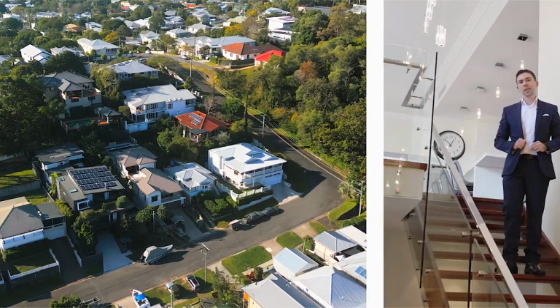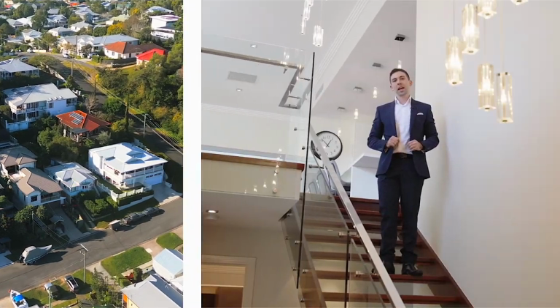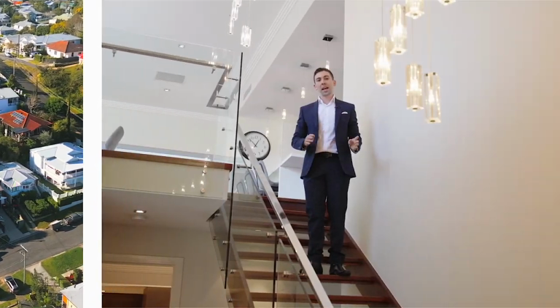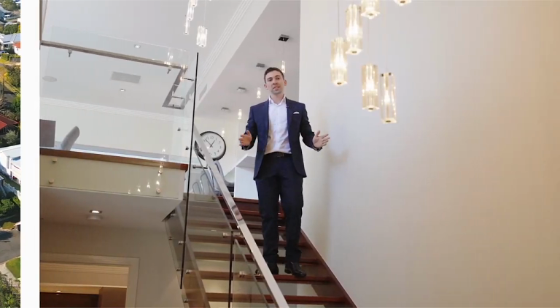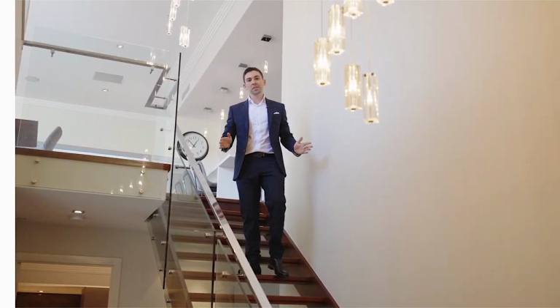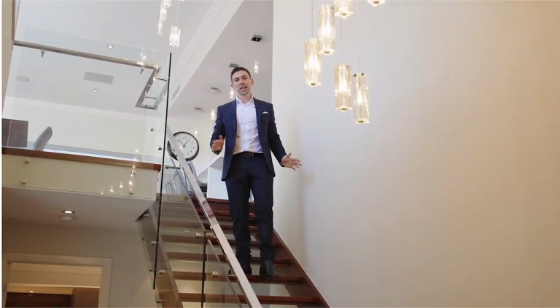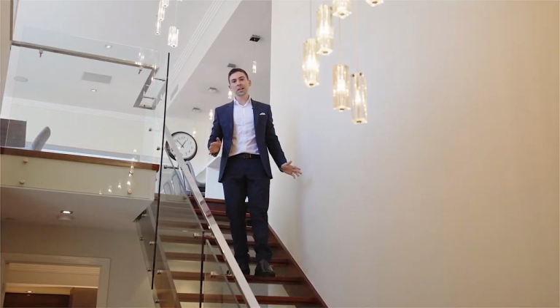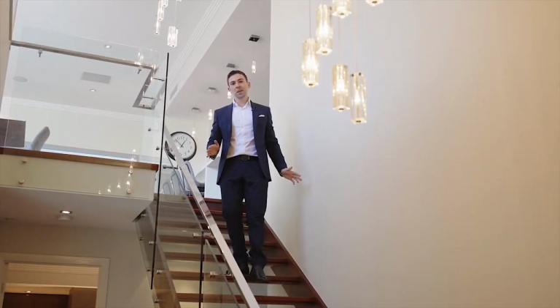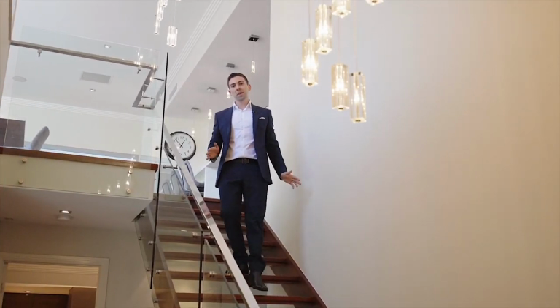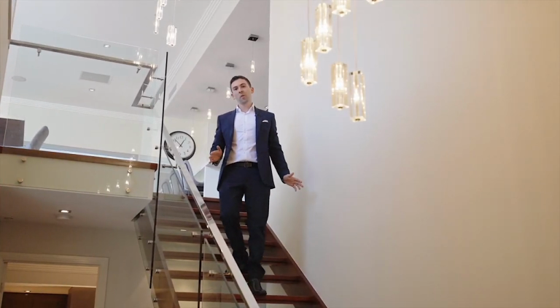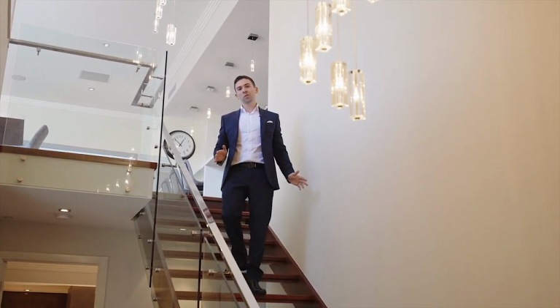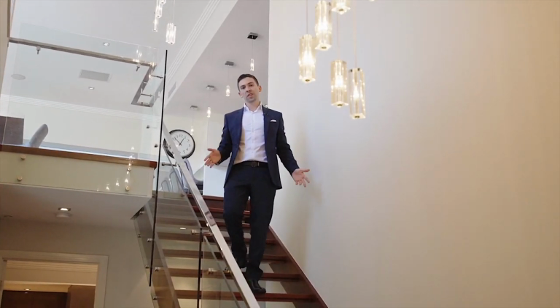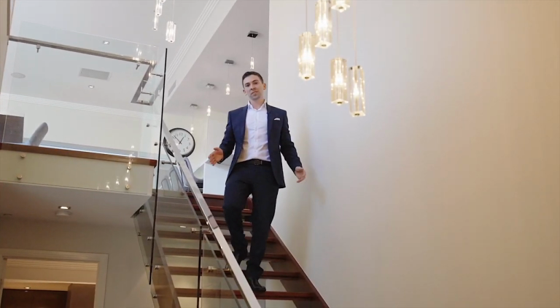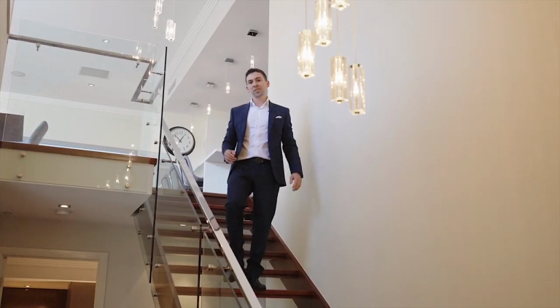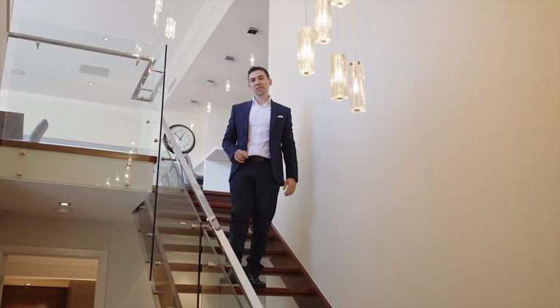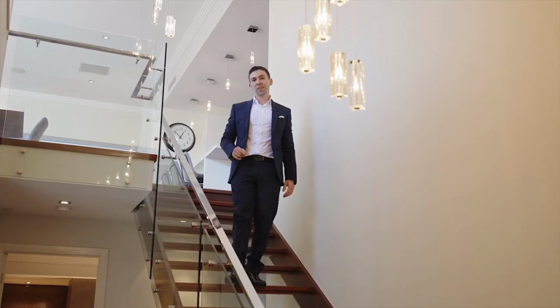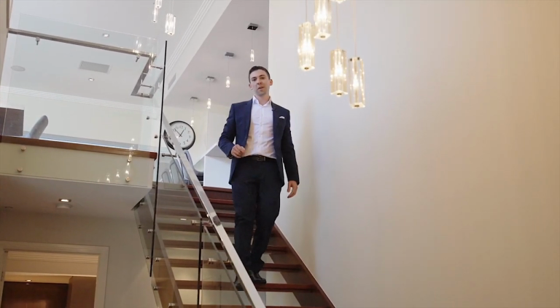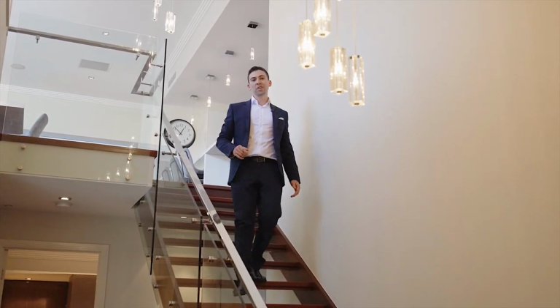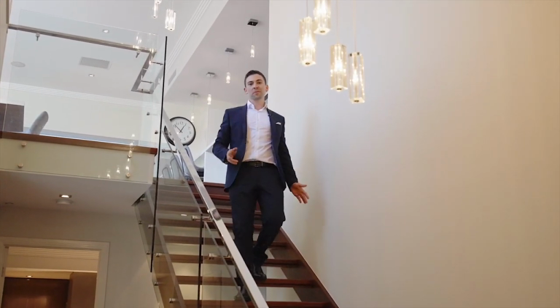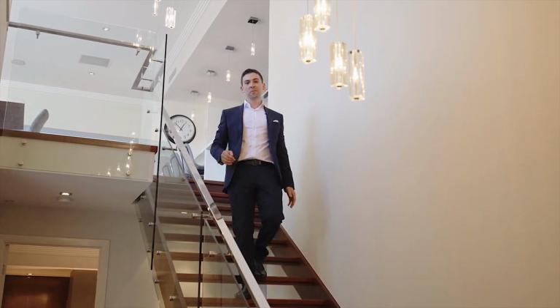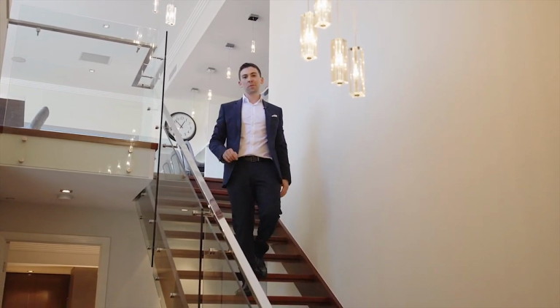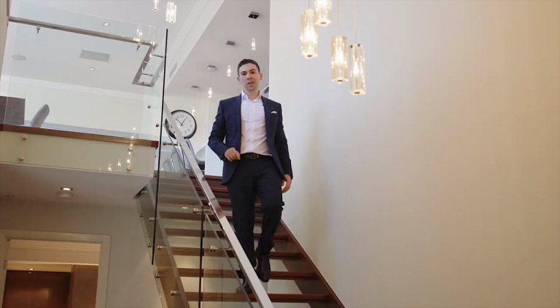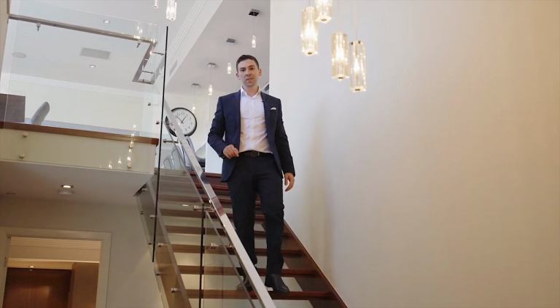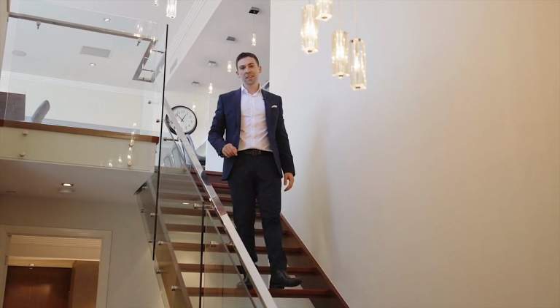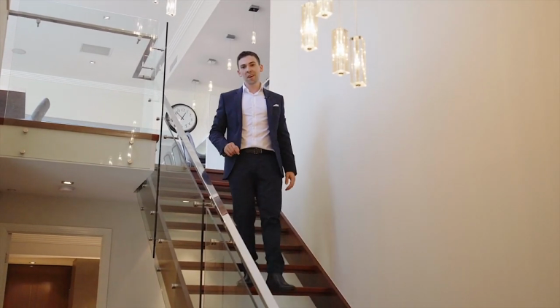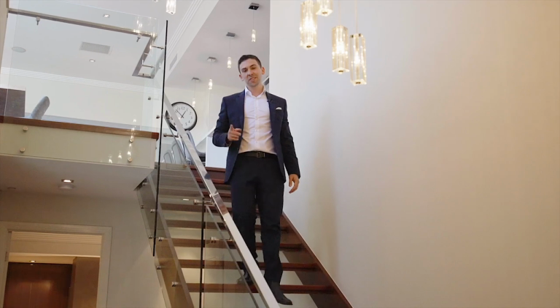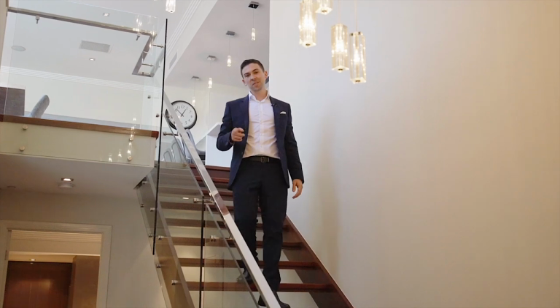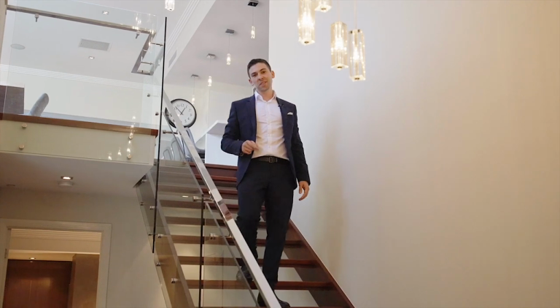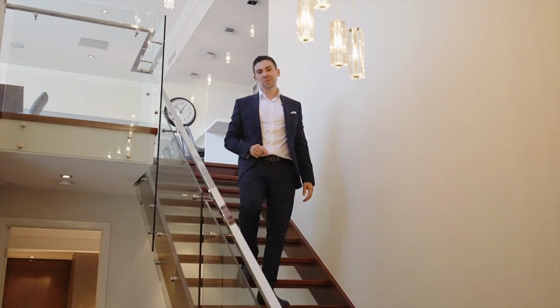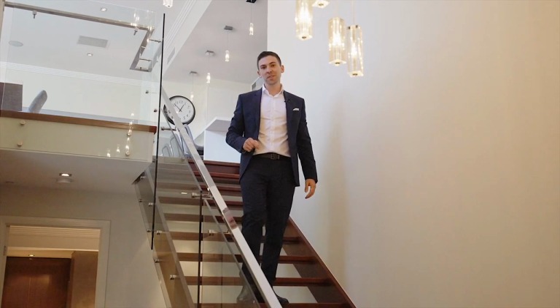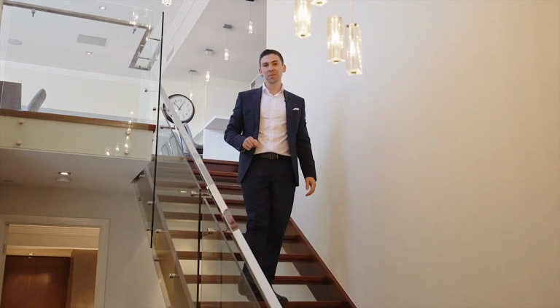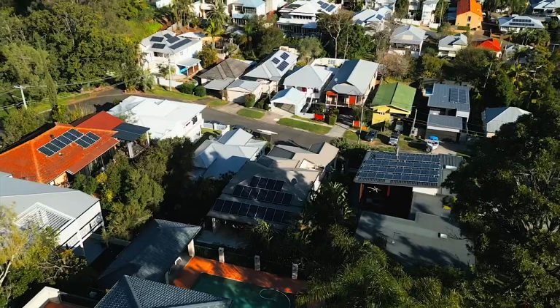A house of this calibre will not last long. I'm Jared from Ragwide Orderly — I'll see you at this week's Open Home.